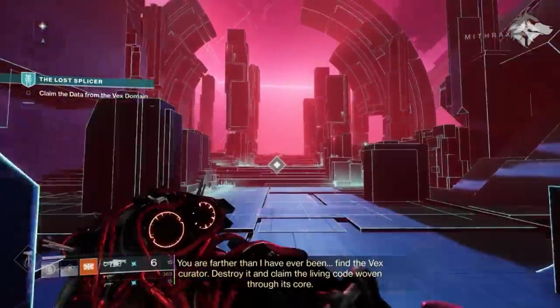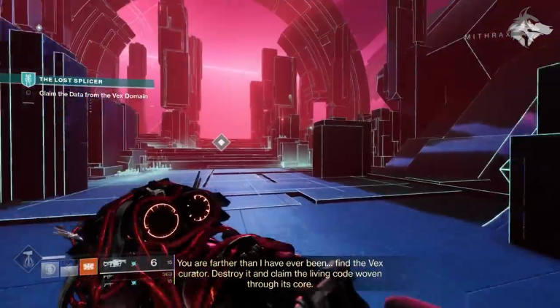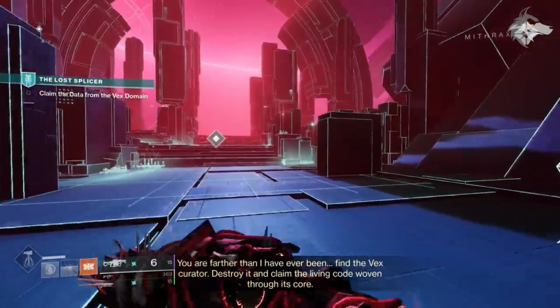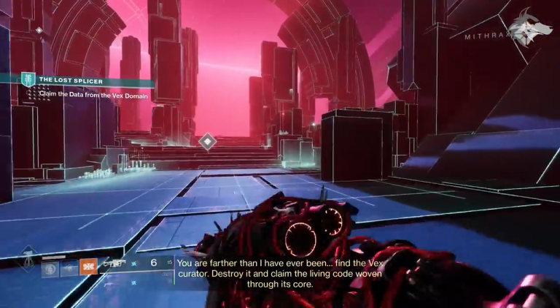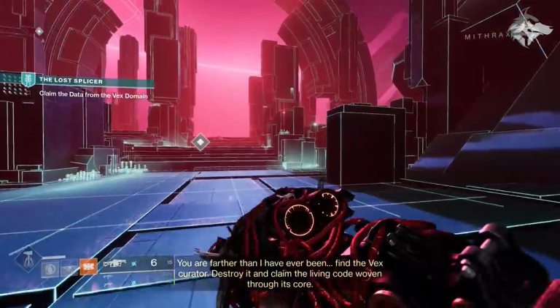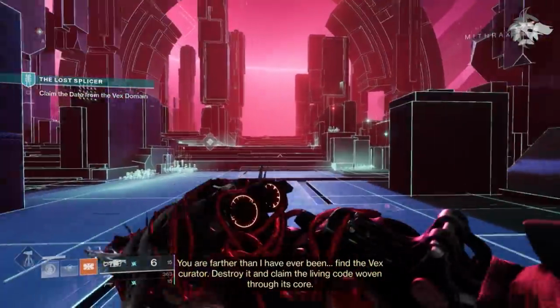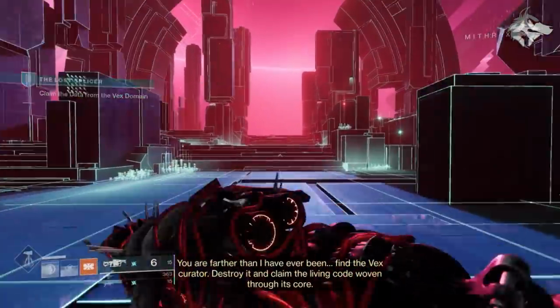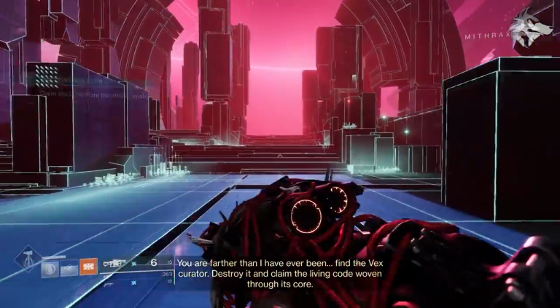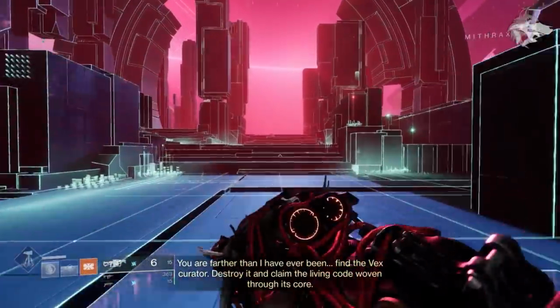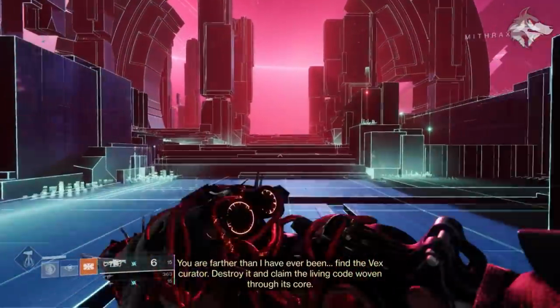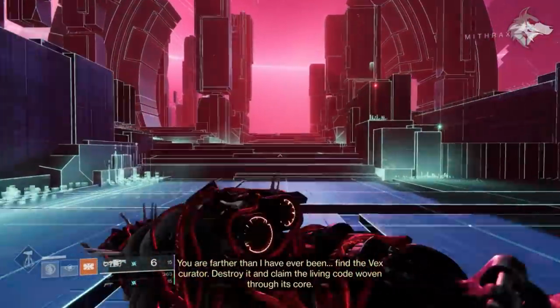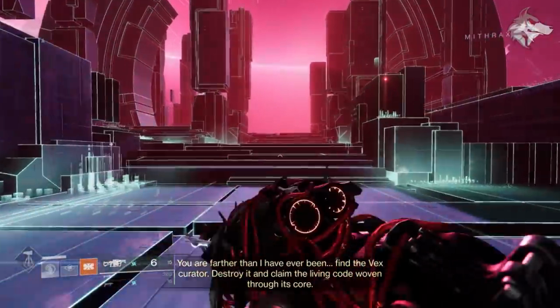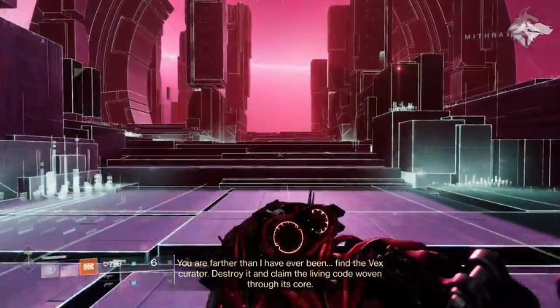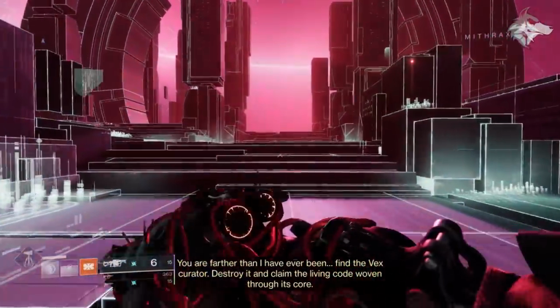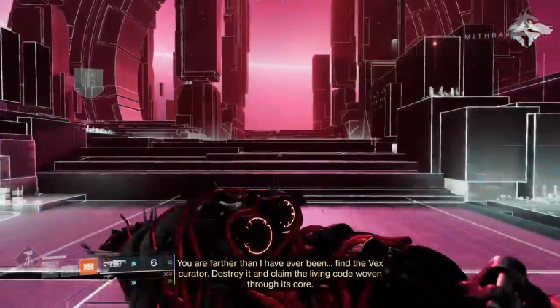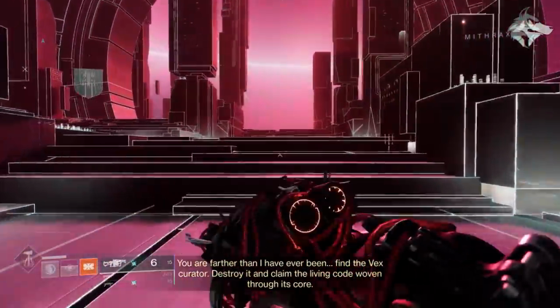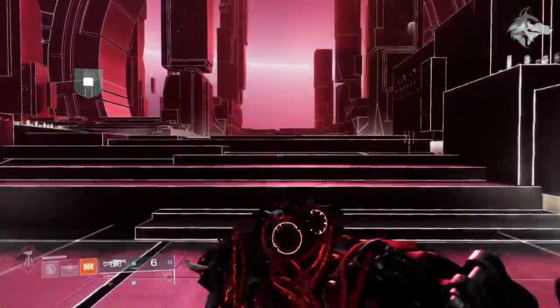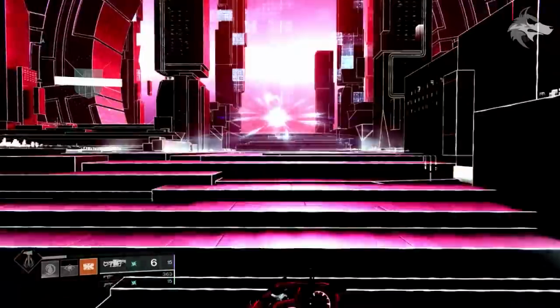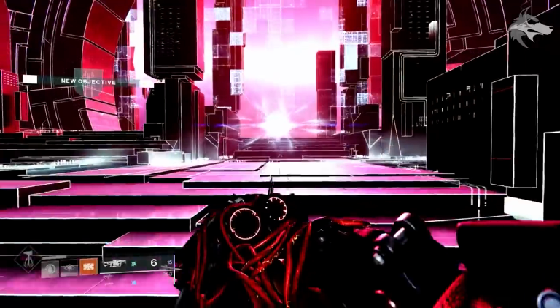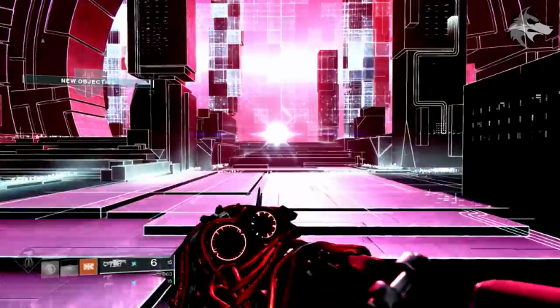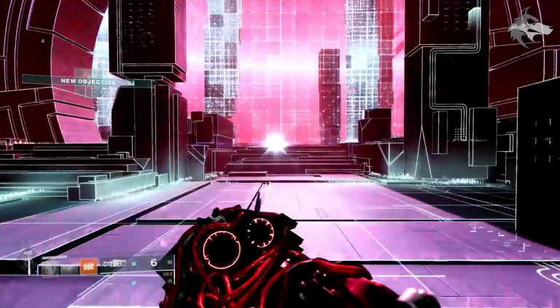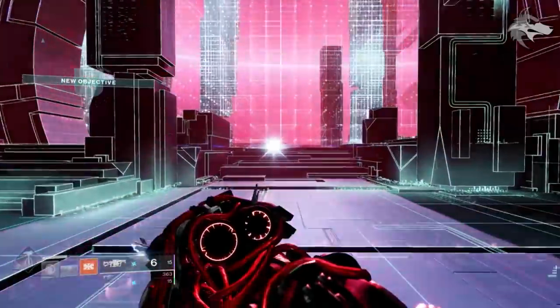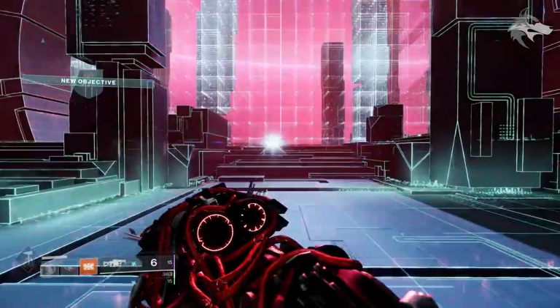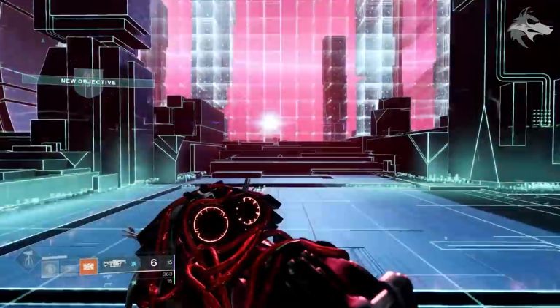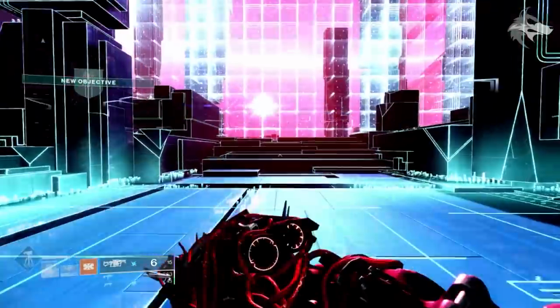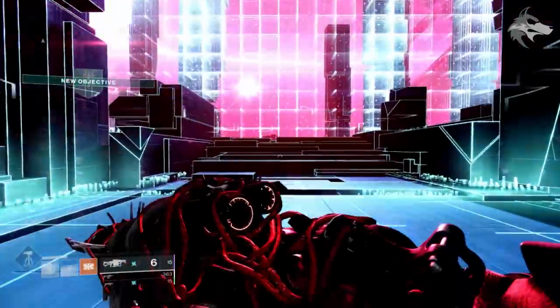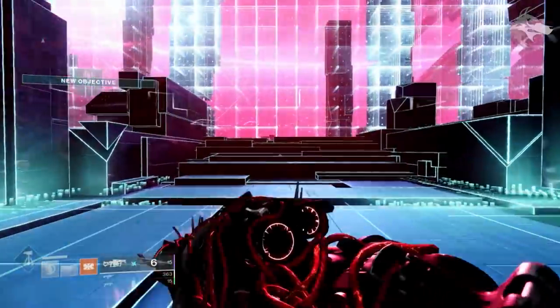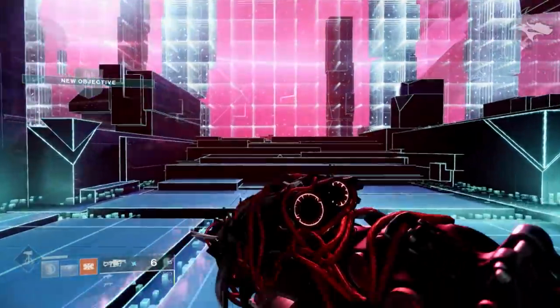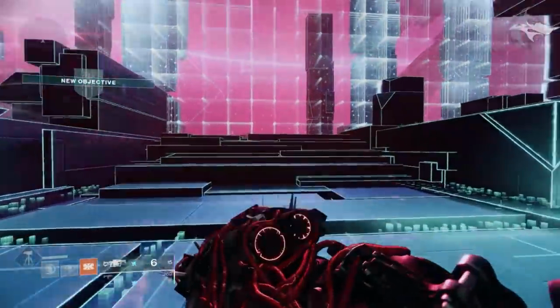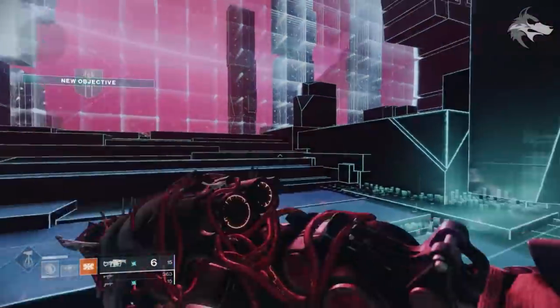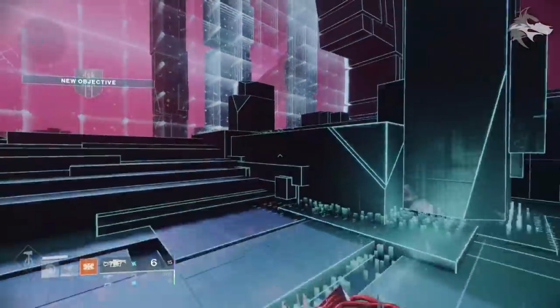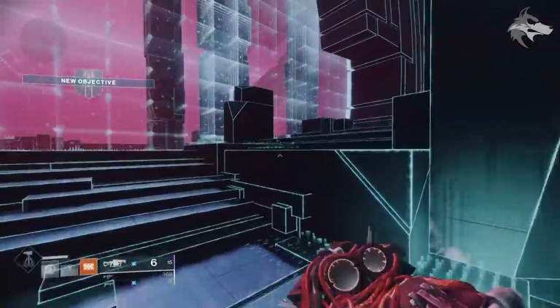Shattered Cipher can roll Tunnel Vision, Heating Up, Field Prep, Under Pressure, Slideways, and Auto Loading Holster in the first slot, with Unrelenting, Snapshot Sights, Surrounded, Zen Moment, Rampage, and Adrenaline Junkie in the second slot. That covers the season activity and season pass weapons.